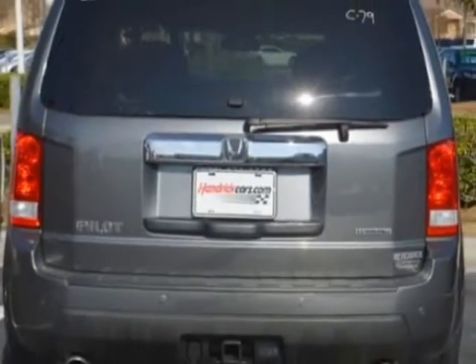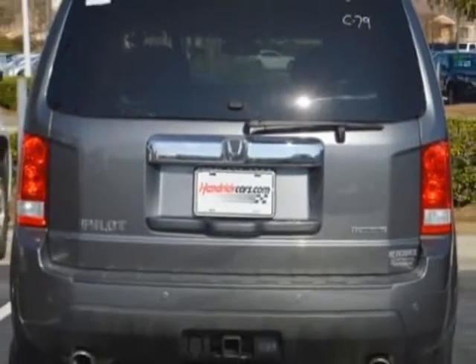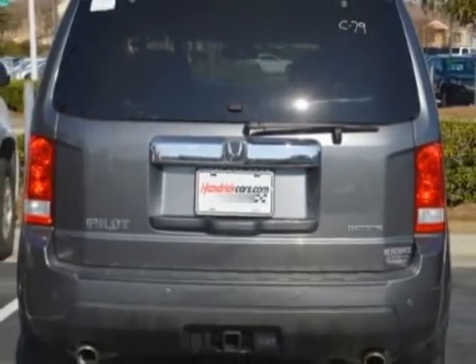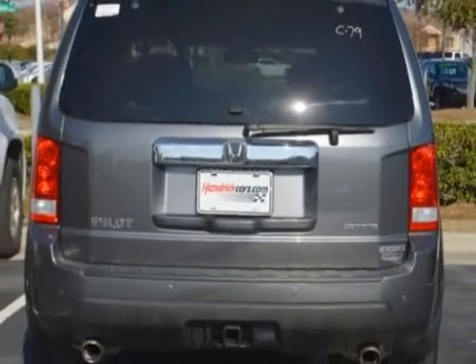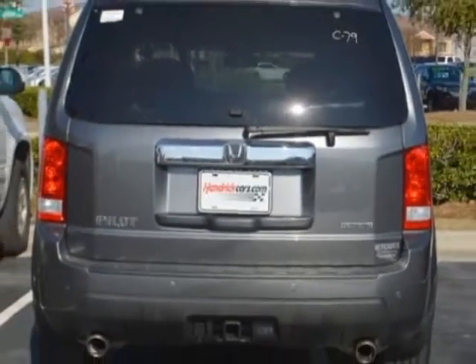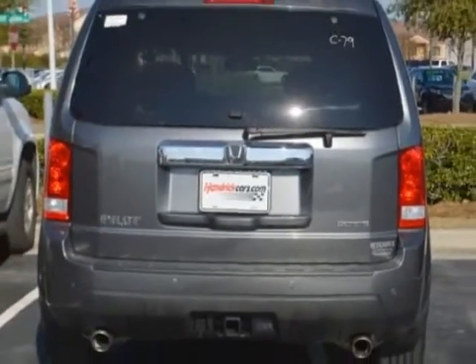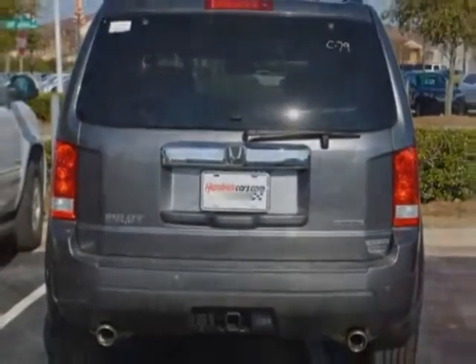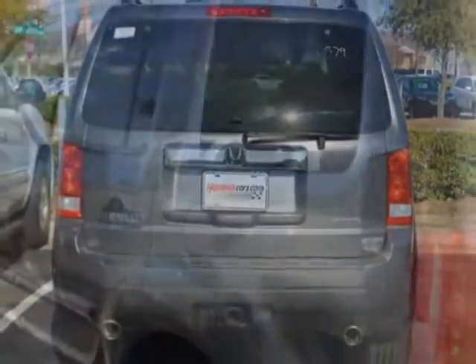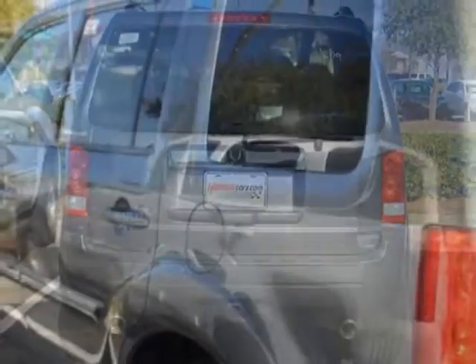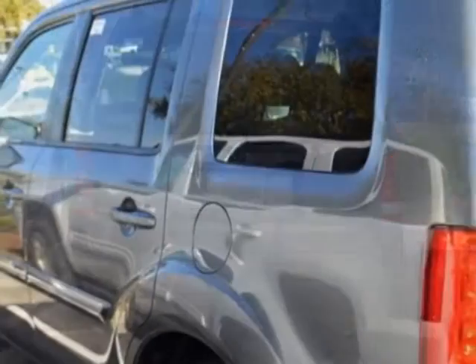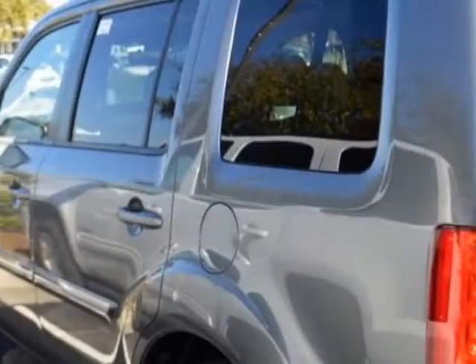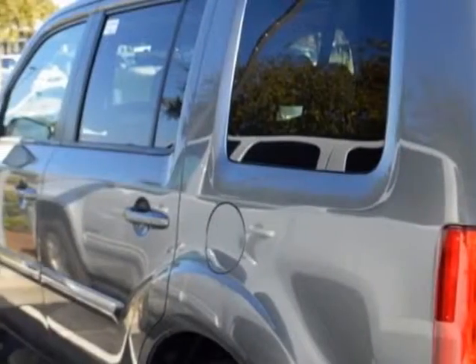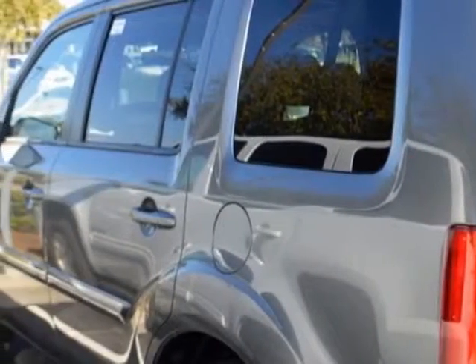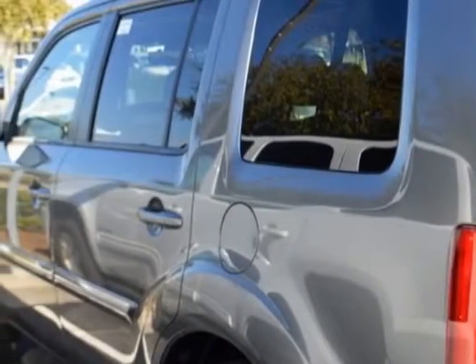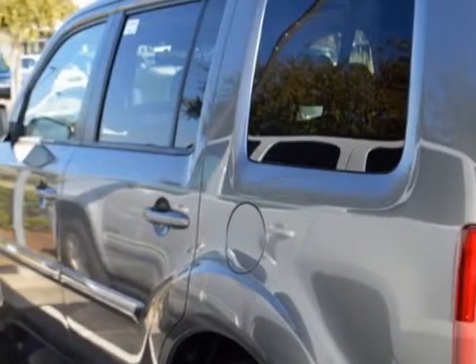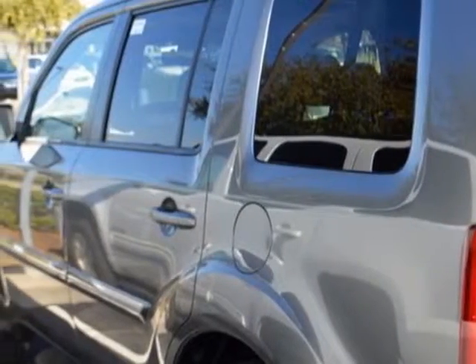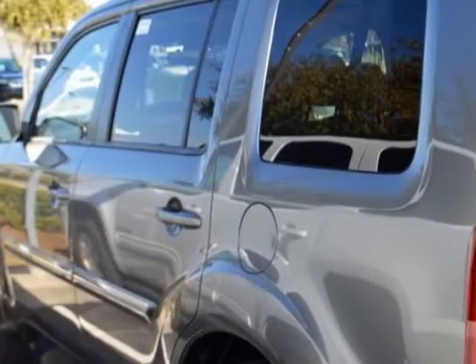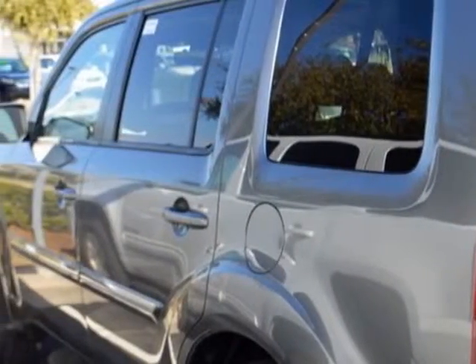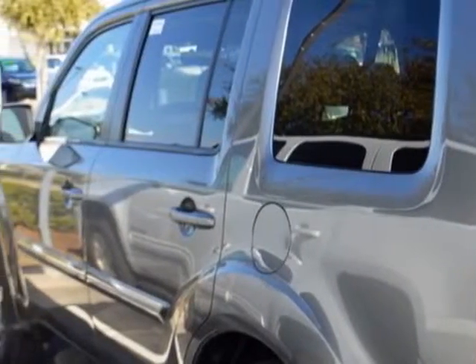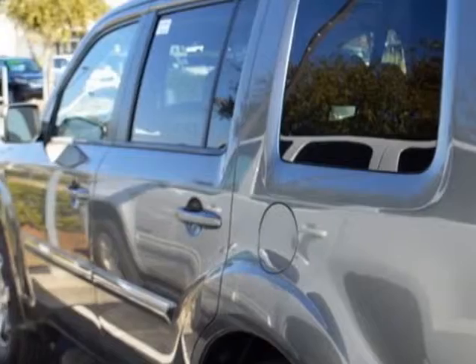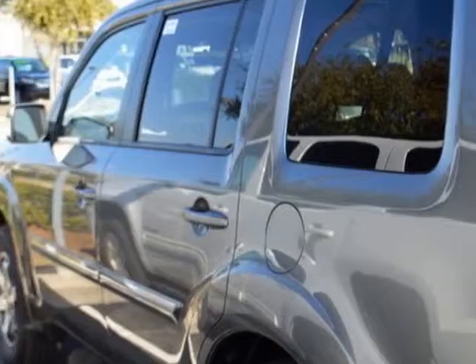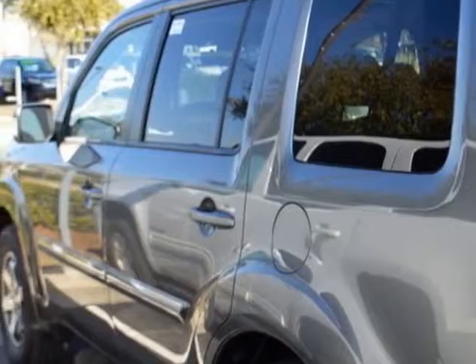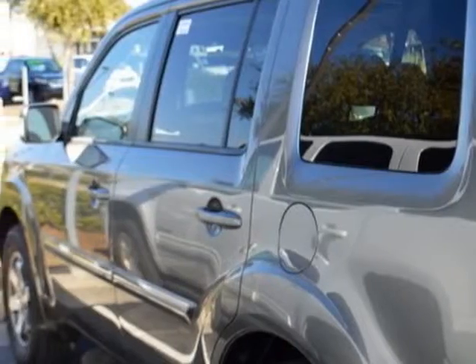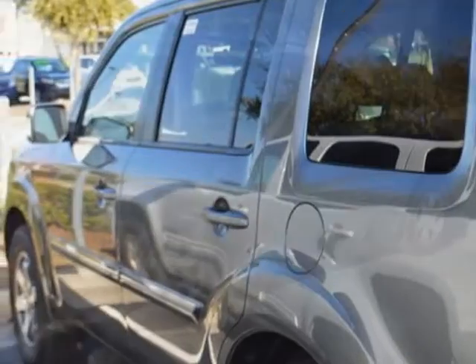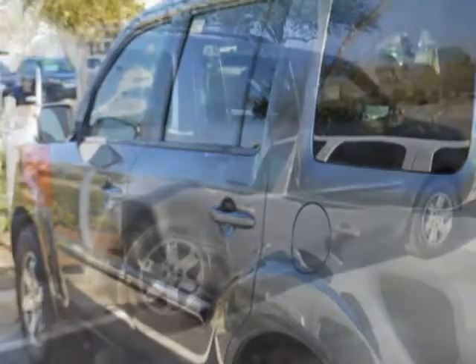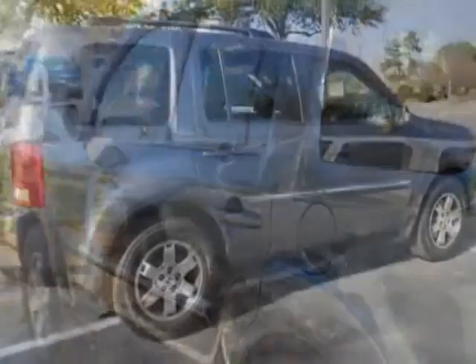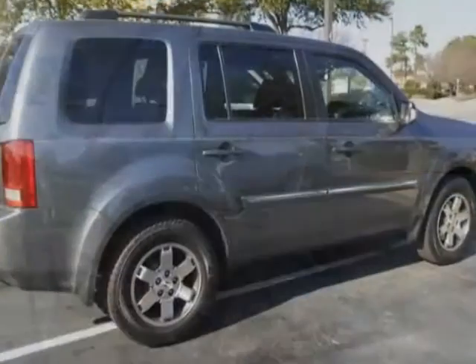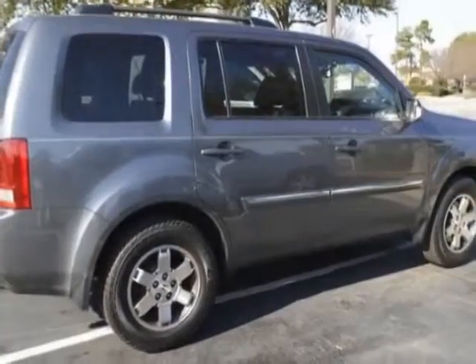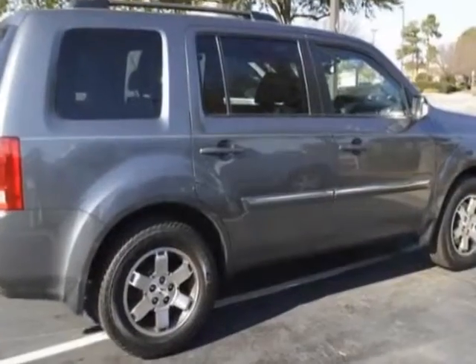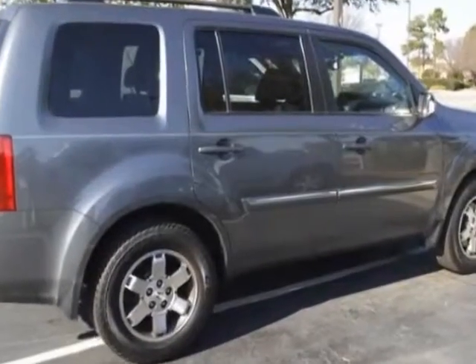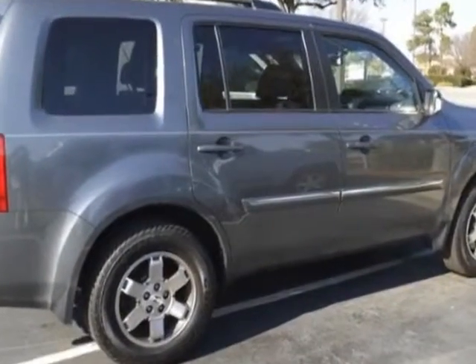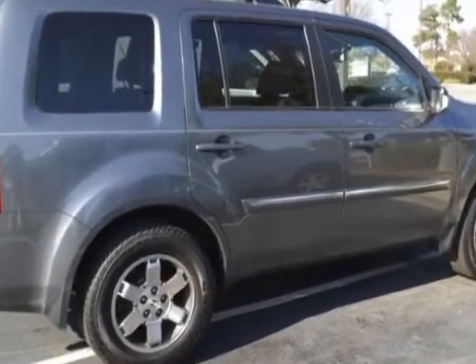Call 888-817-5744 or email our friendly sales staff today to schedule a test drive.